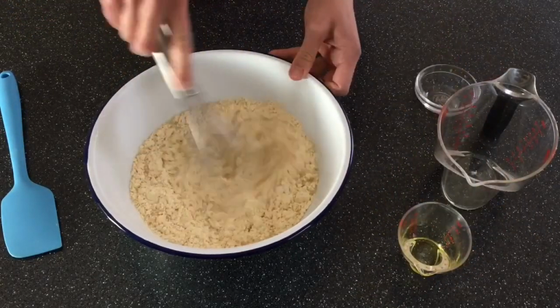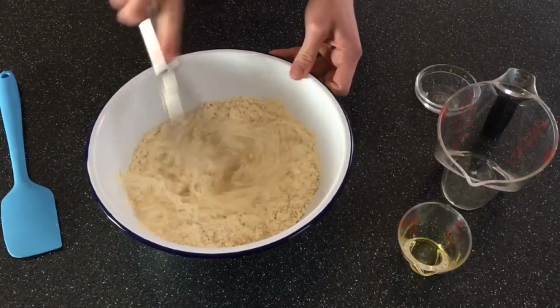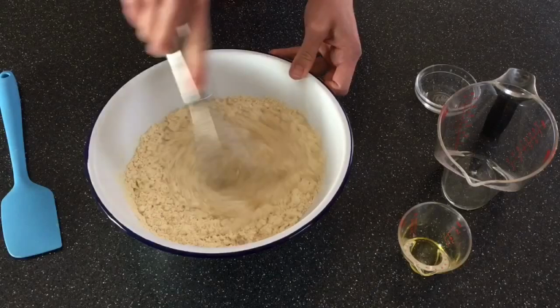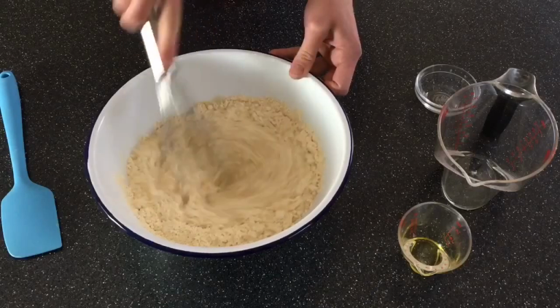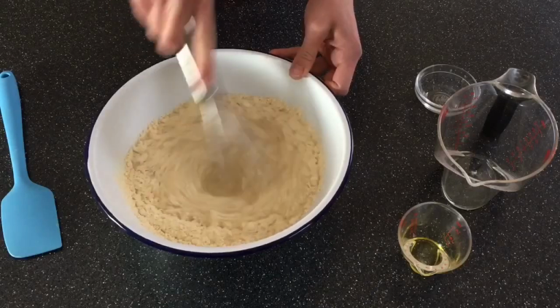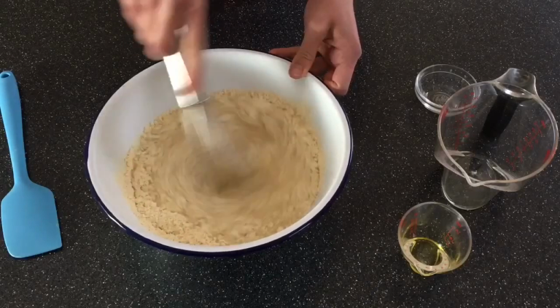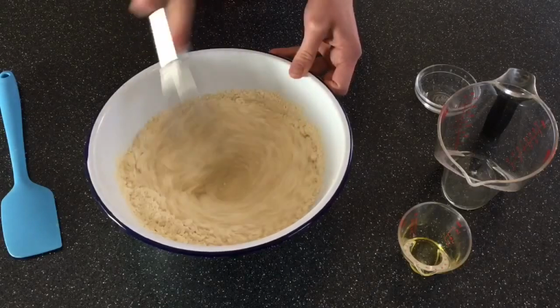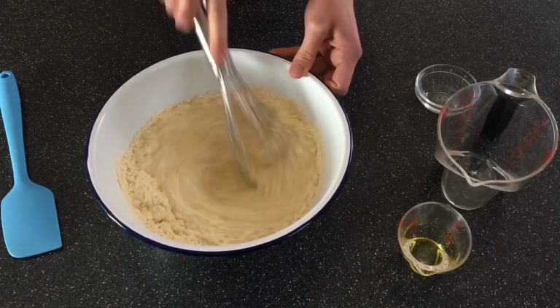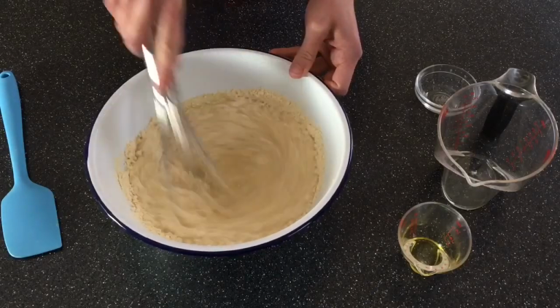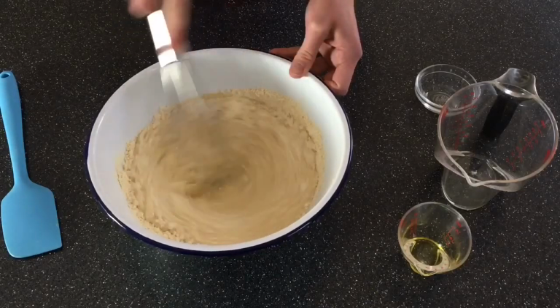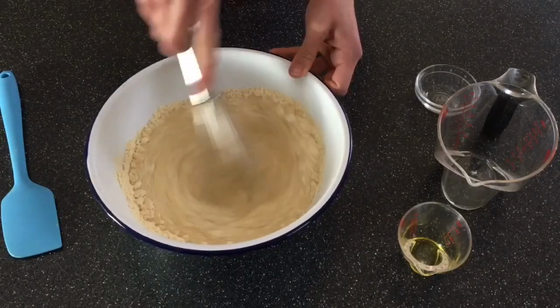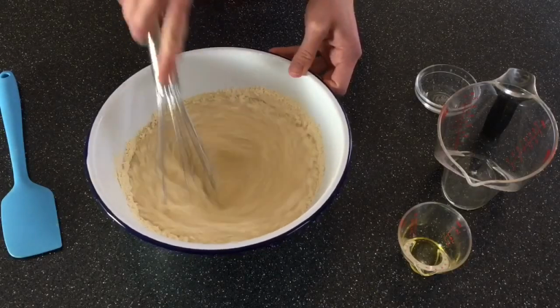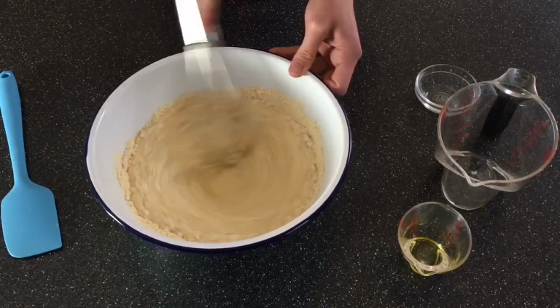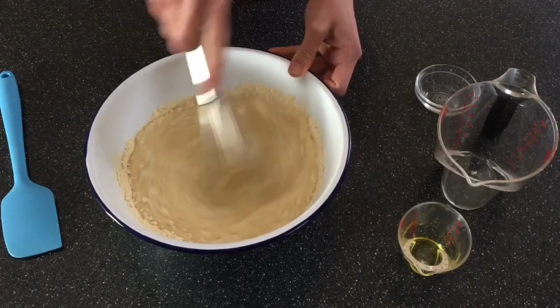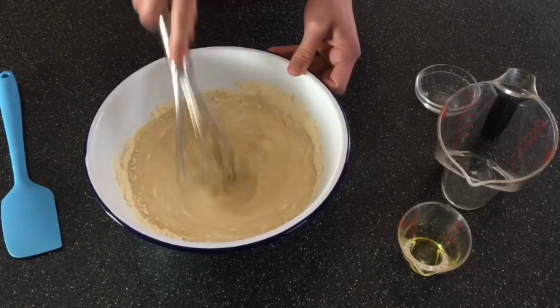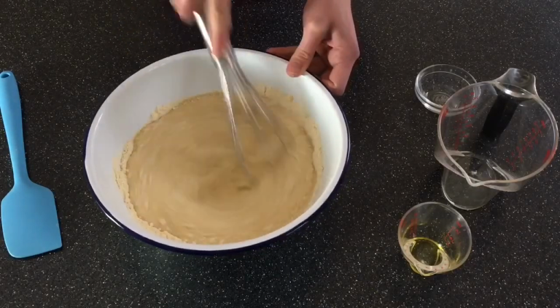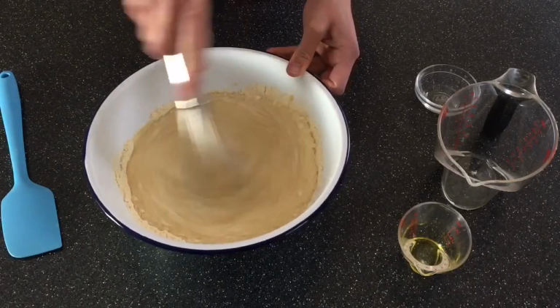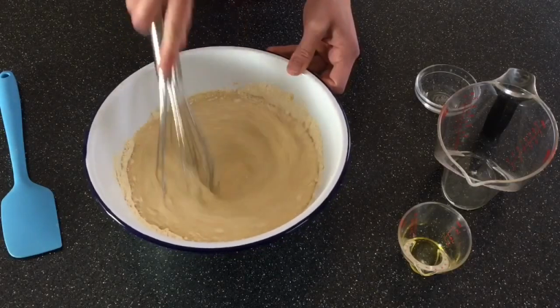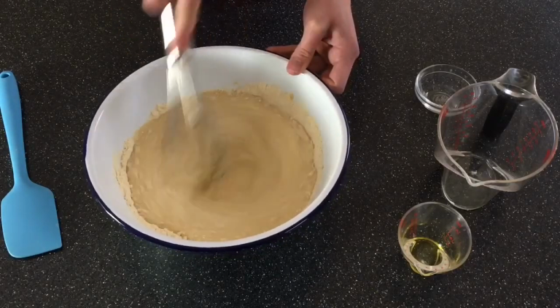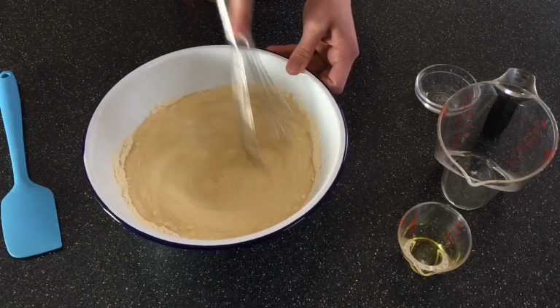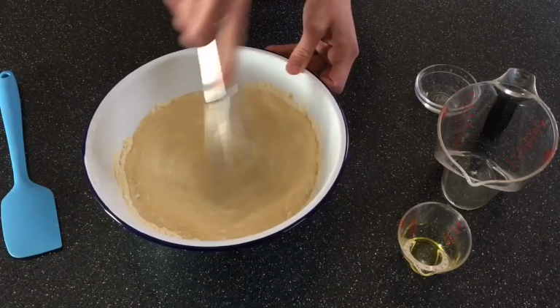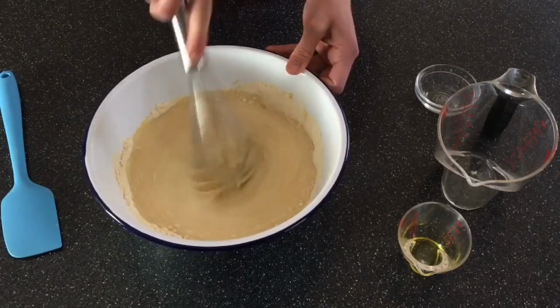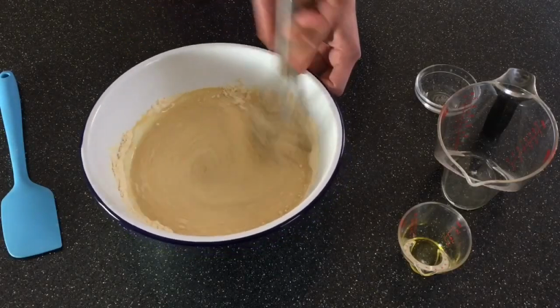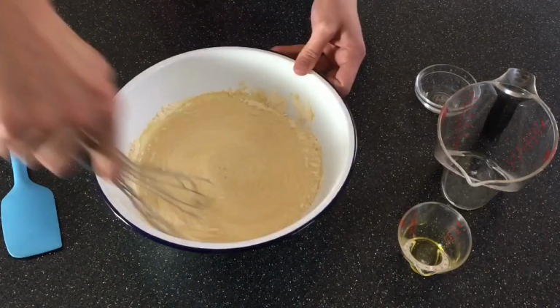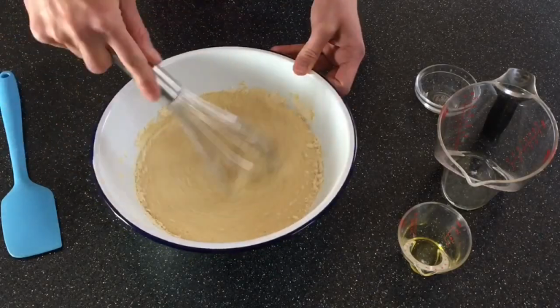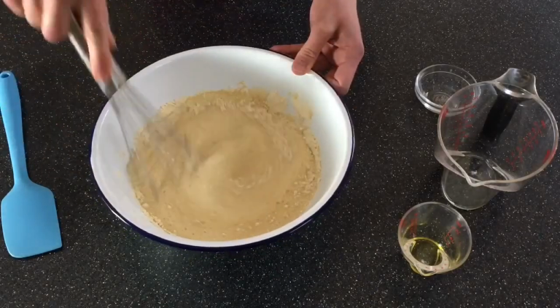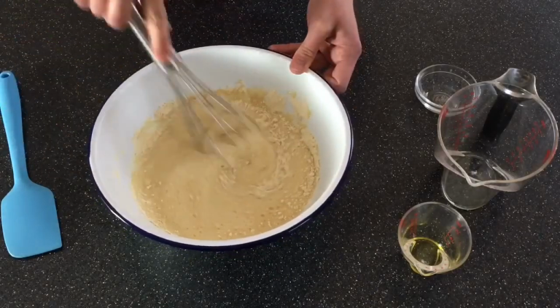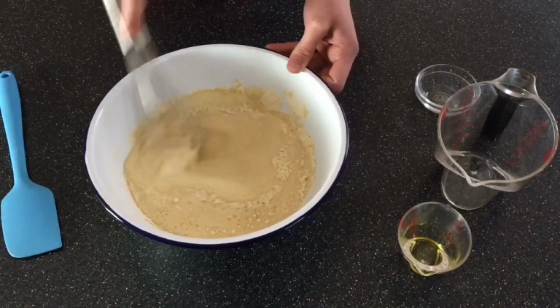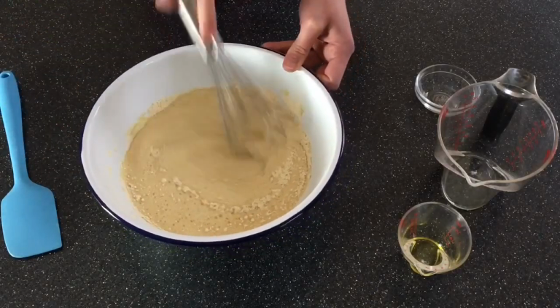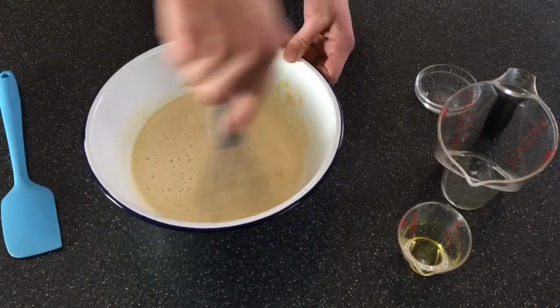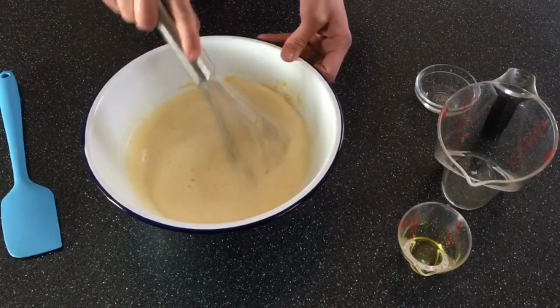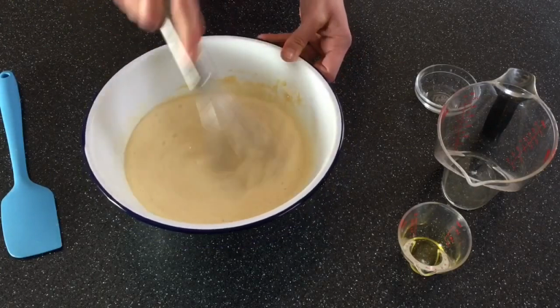Now I'm just gonna whisk this together until smooth. Sometimes I will add a pinch of sugar for my kids' sake, but you don't need it.